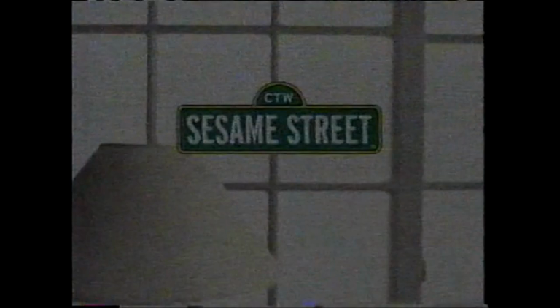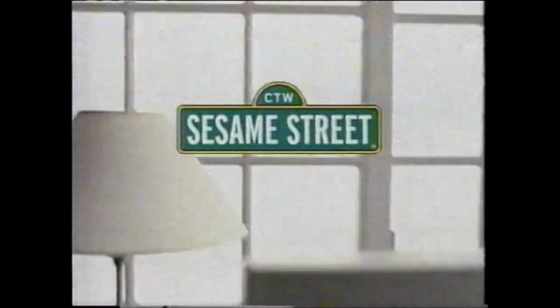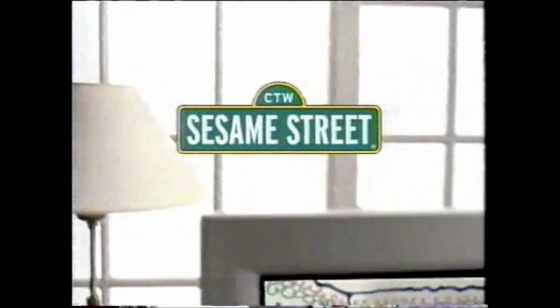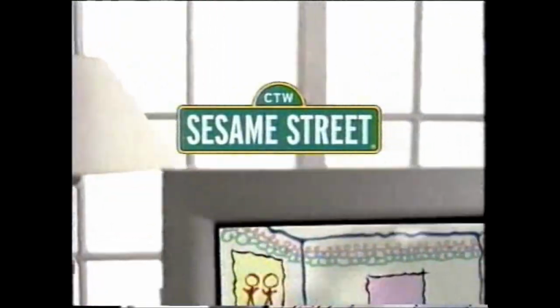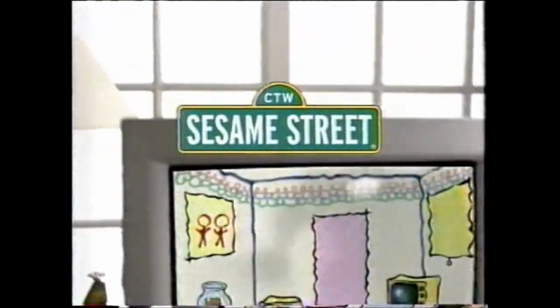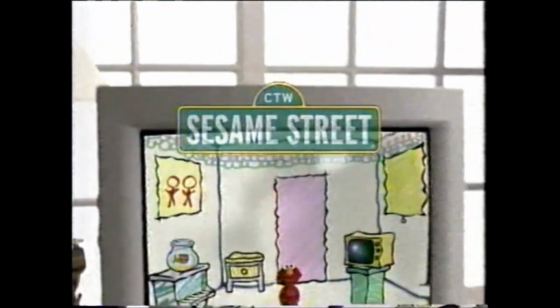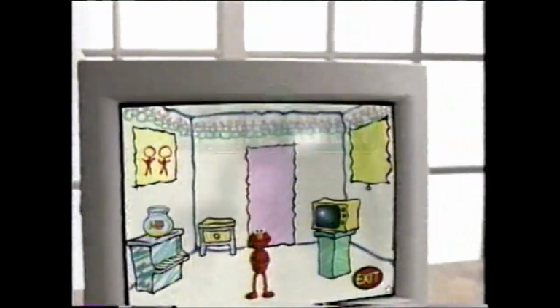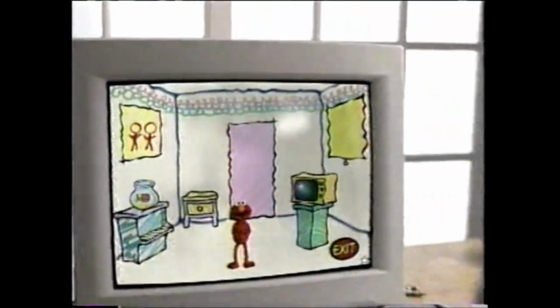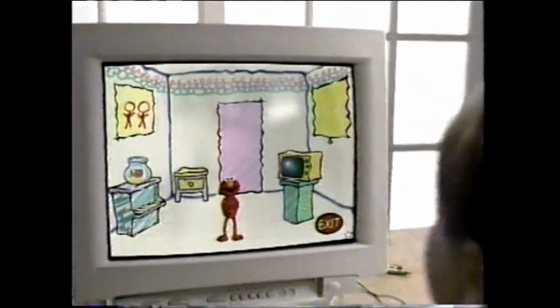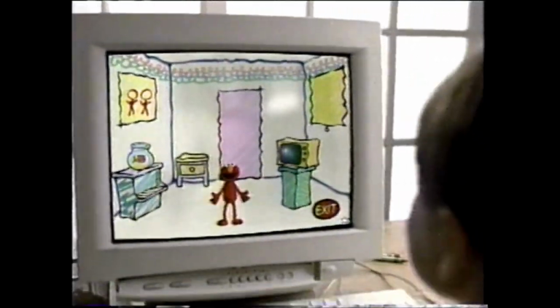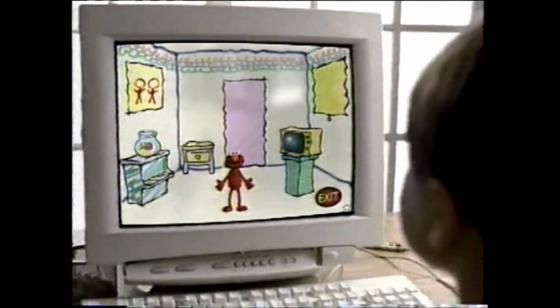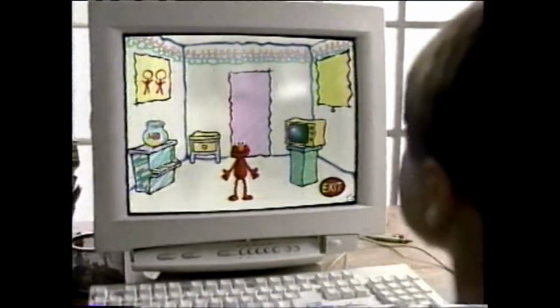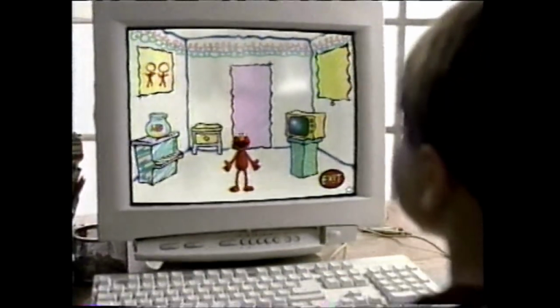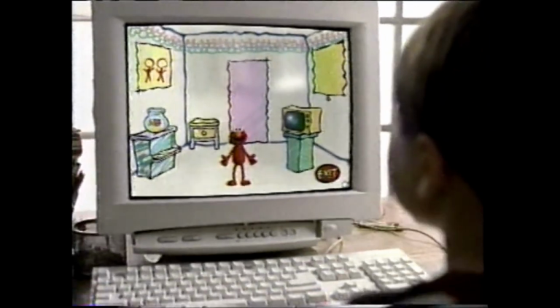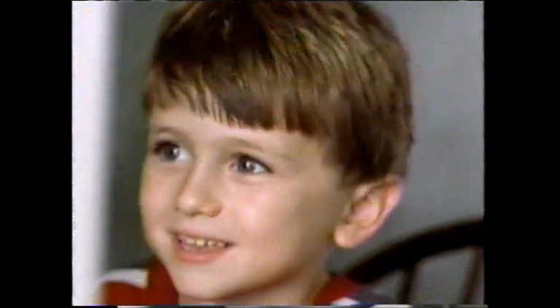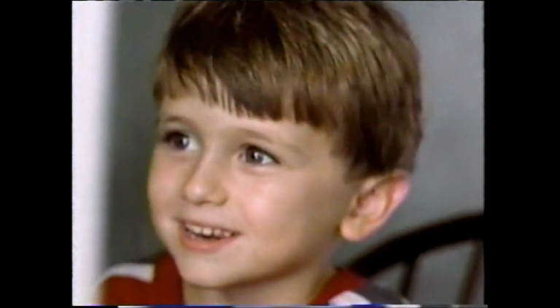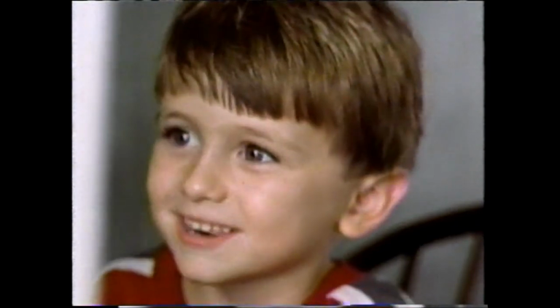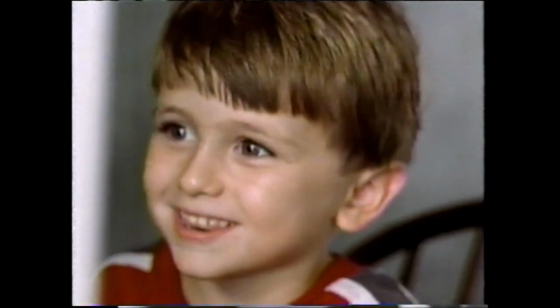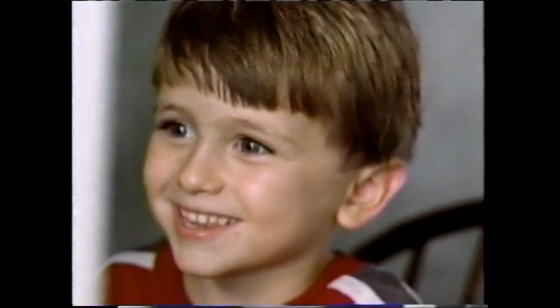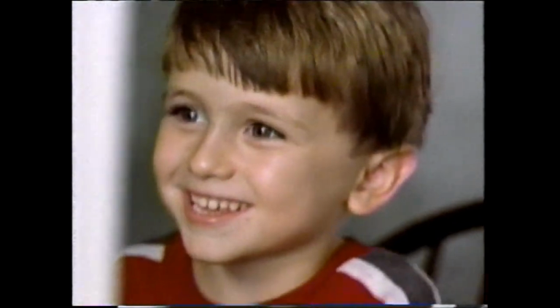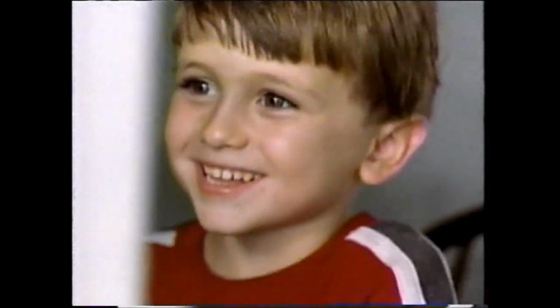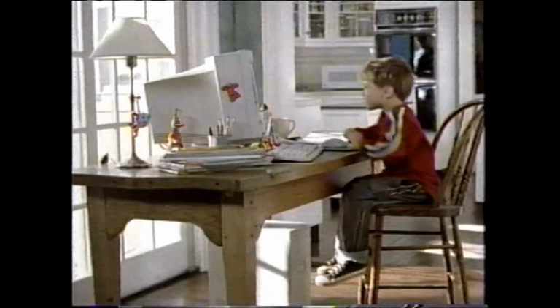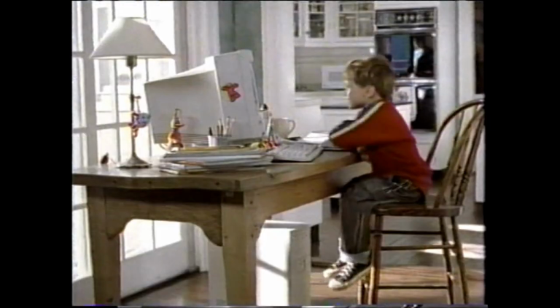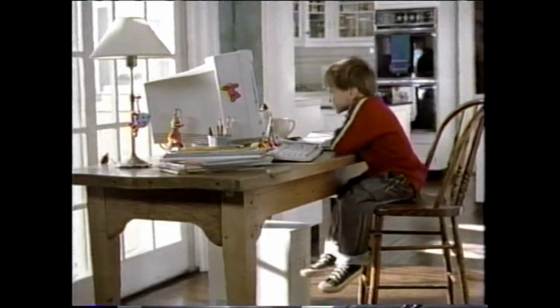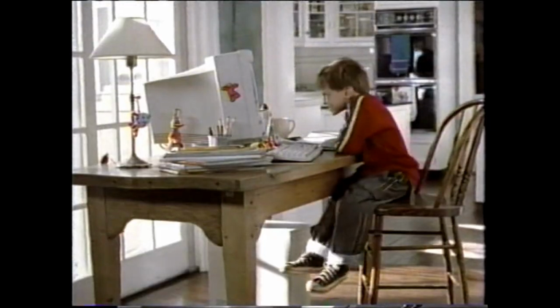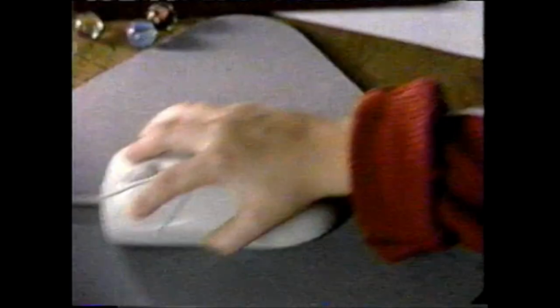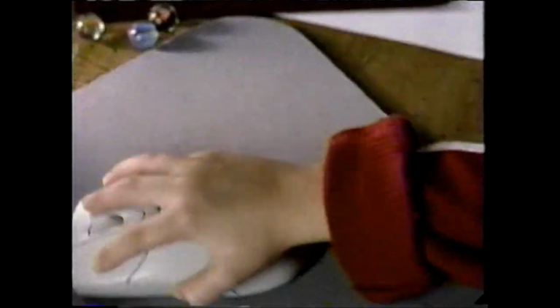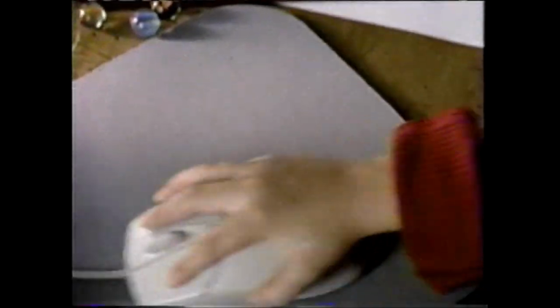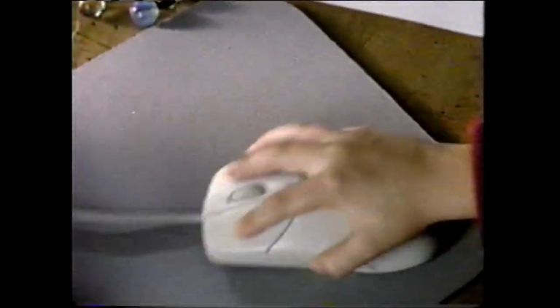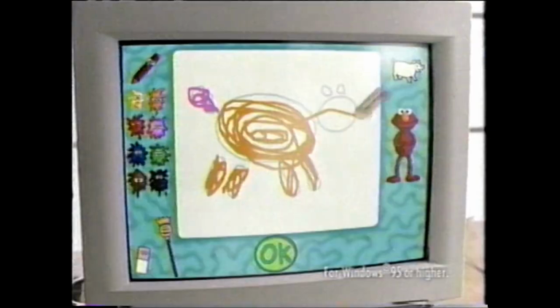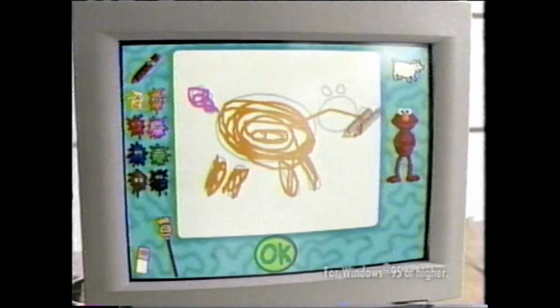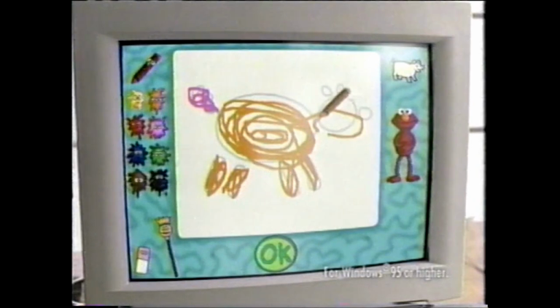It's Elmo's World! Let's play! Hmm, I think I'm gonna make an orange pig.